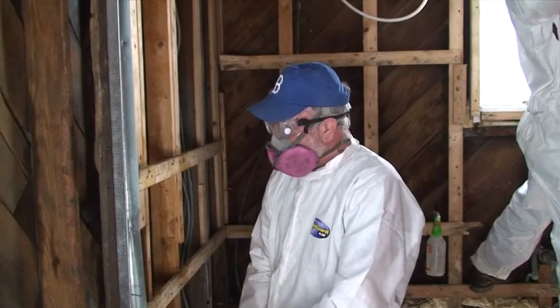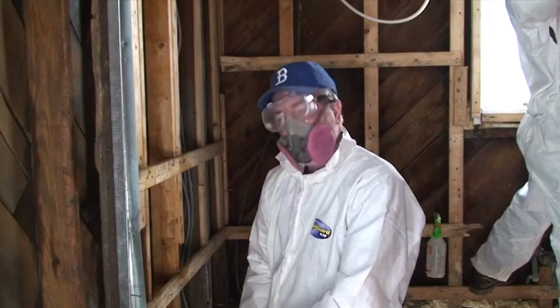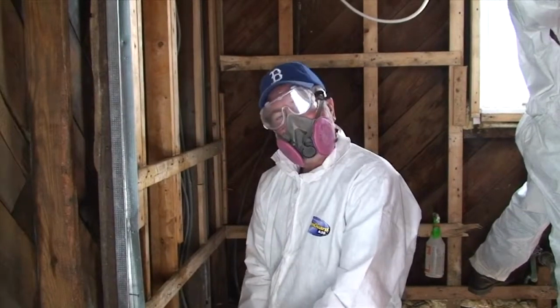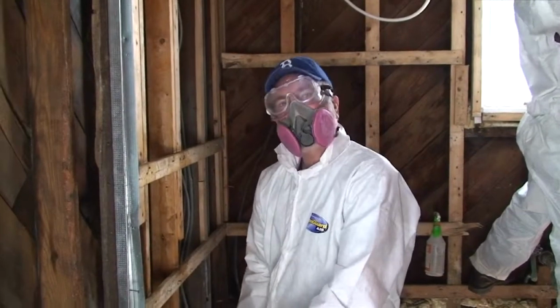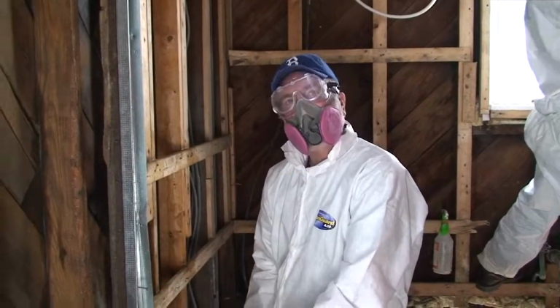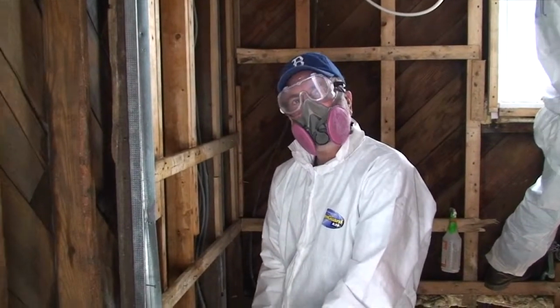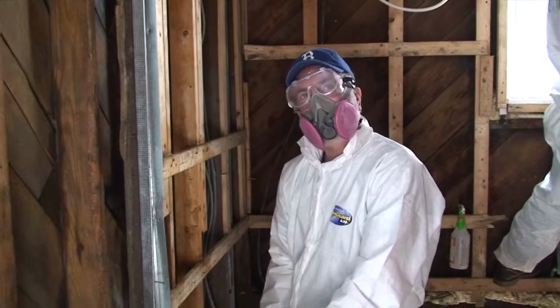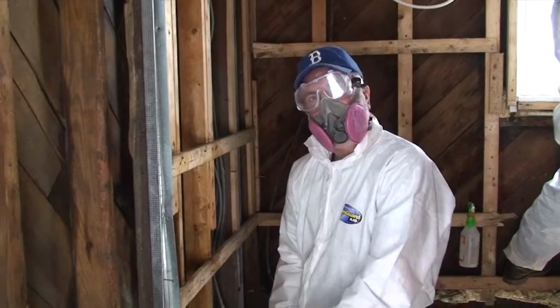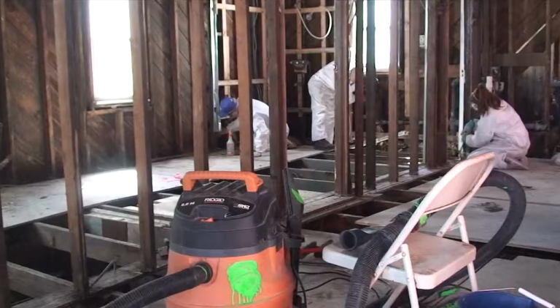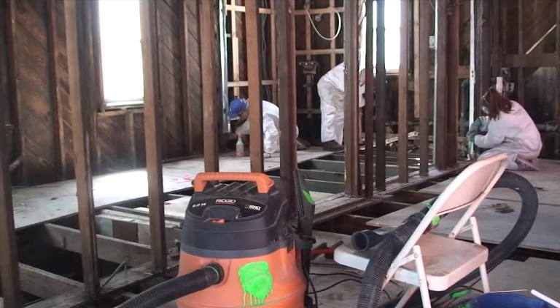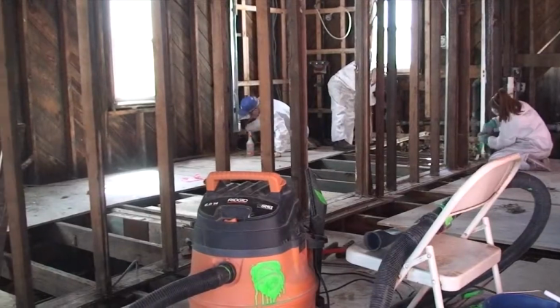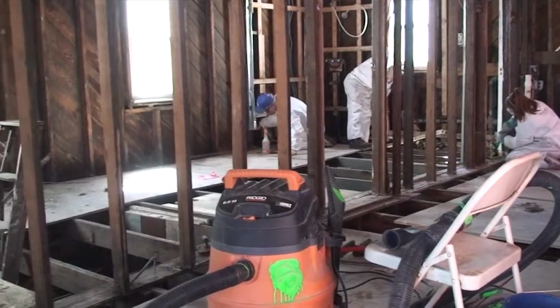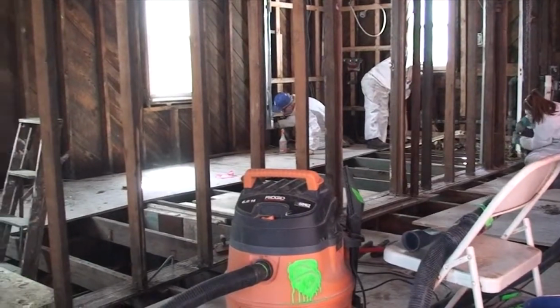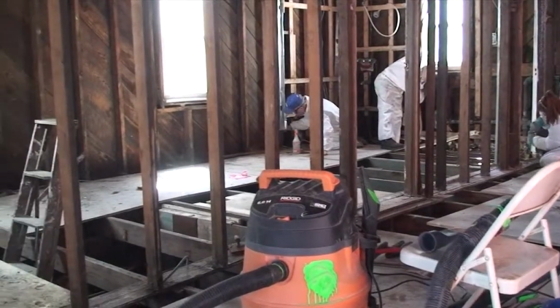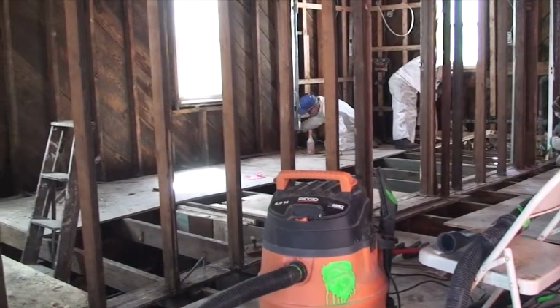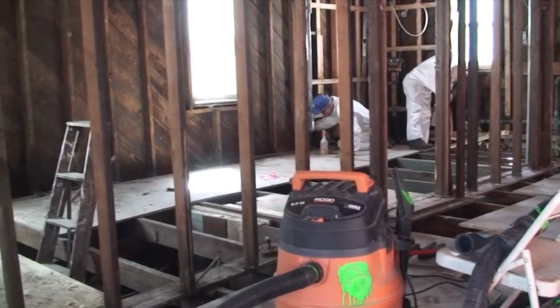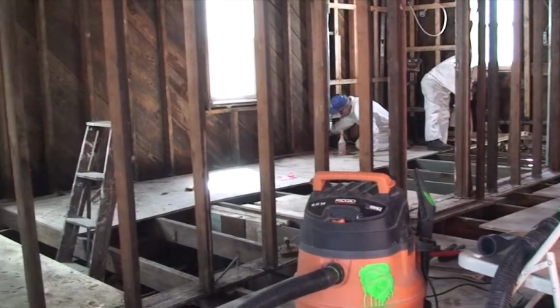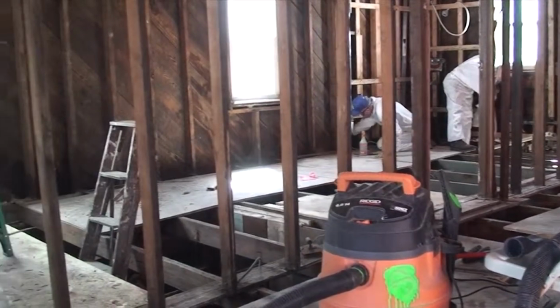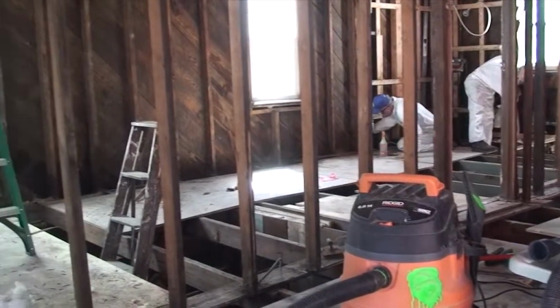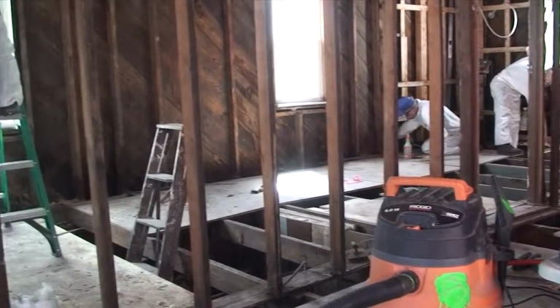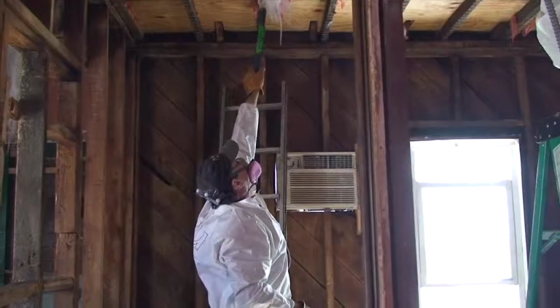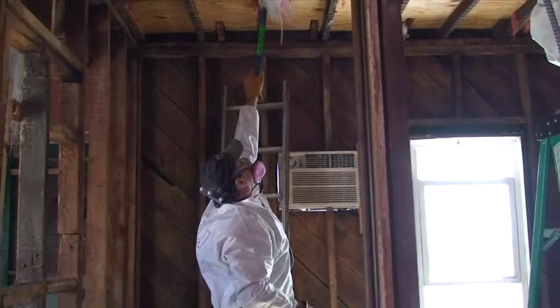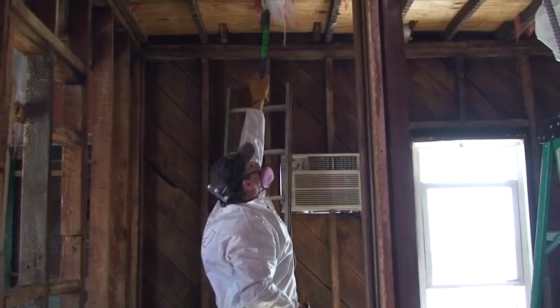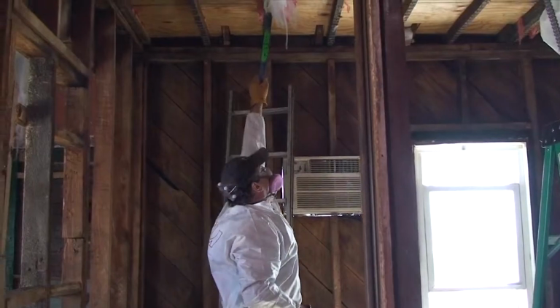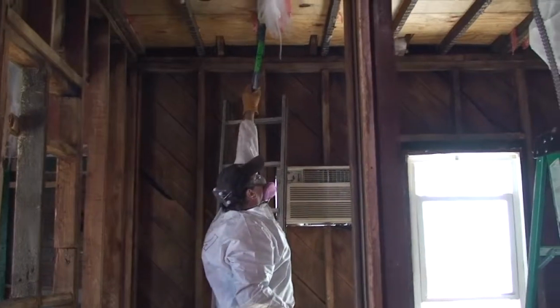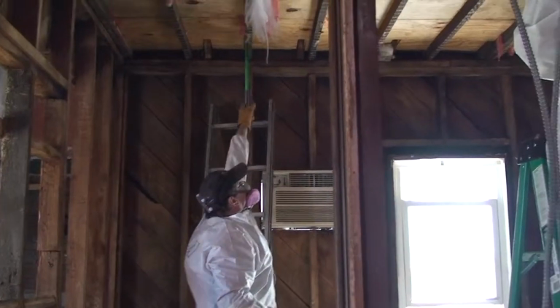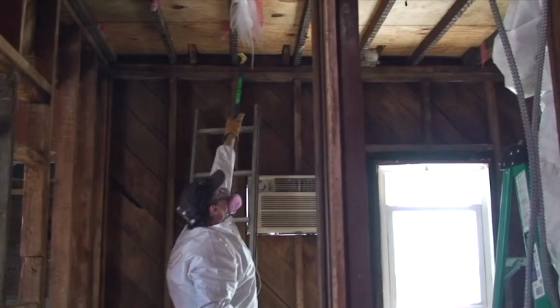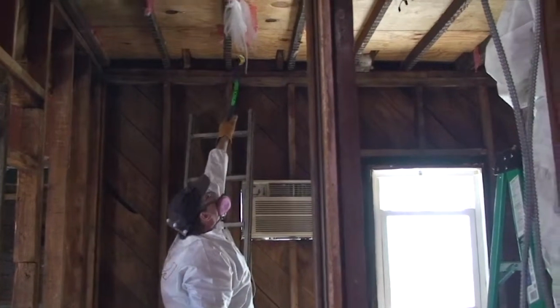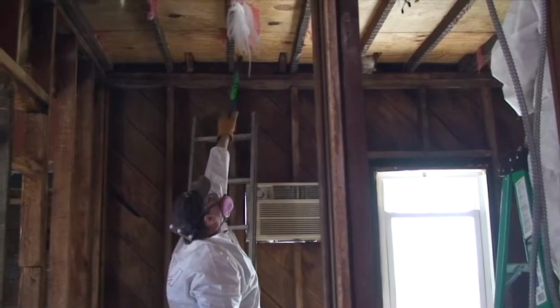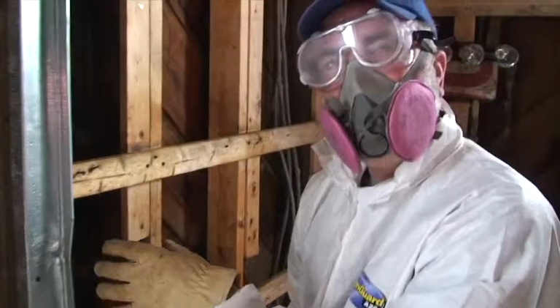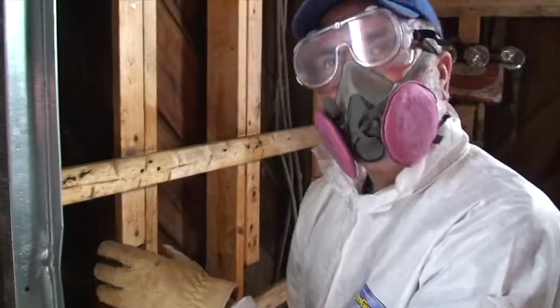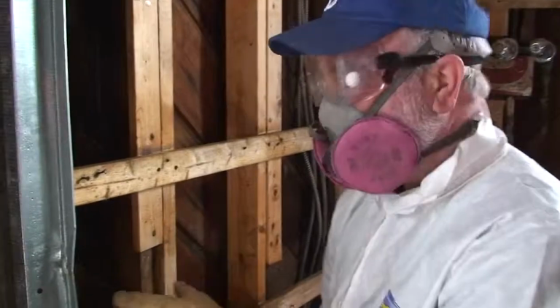Now I'm scrubbing mold. This used to be the bathroom area, but the mold got in here and now it has even more.